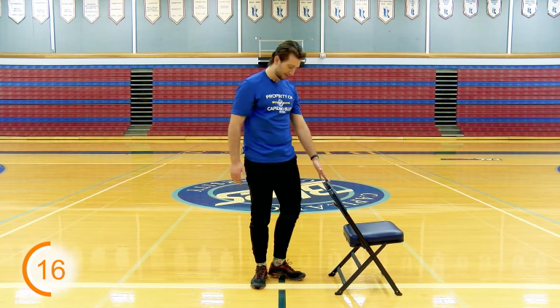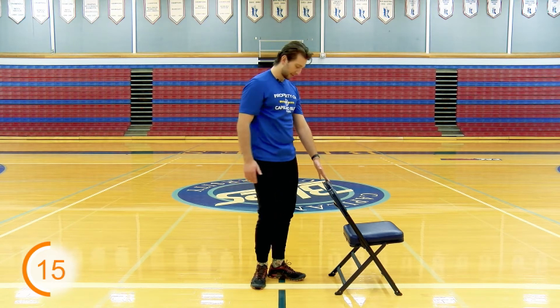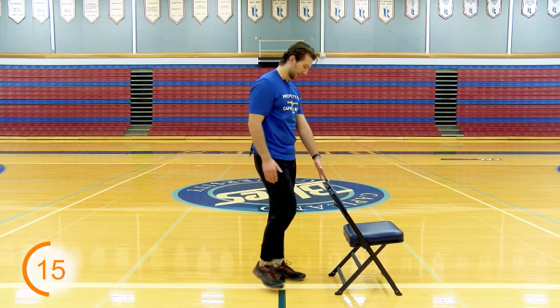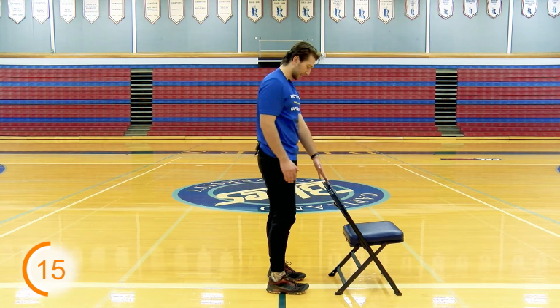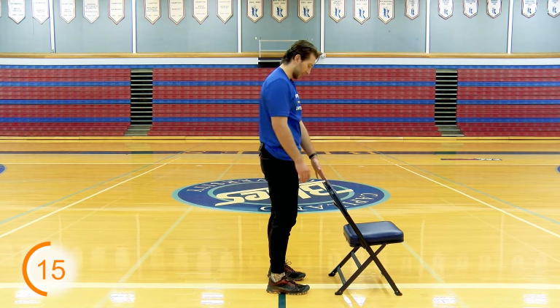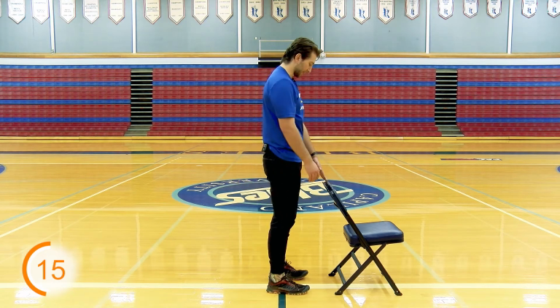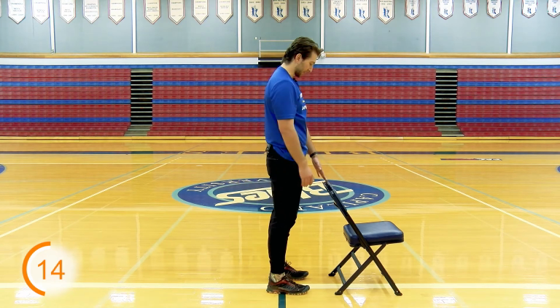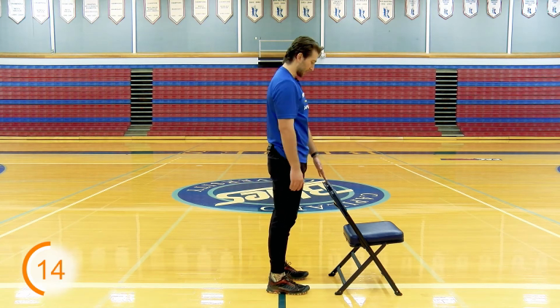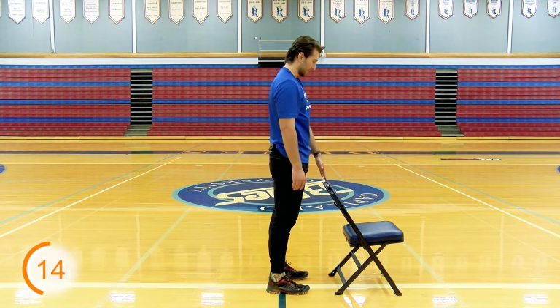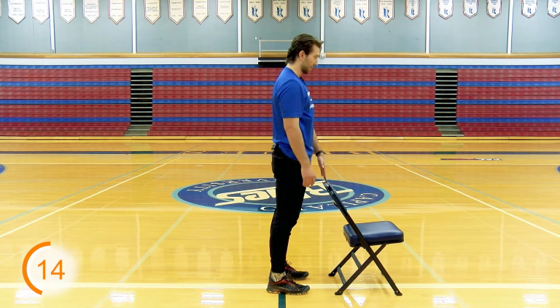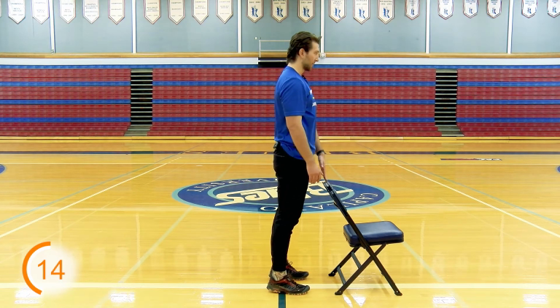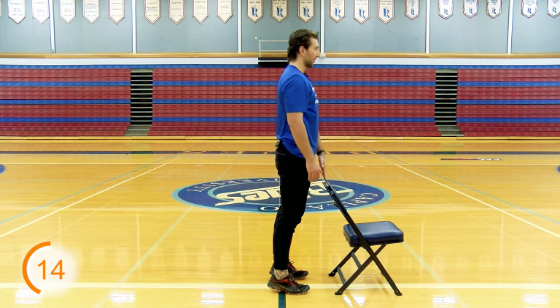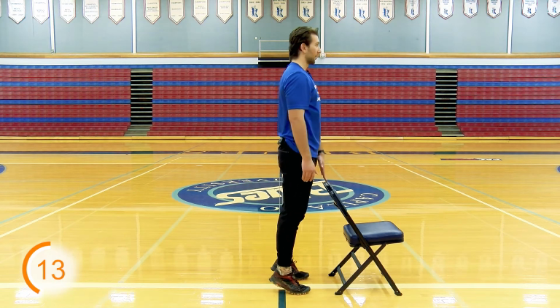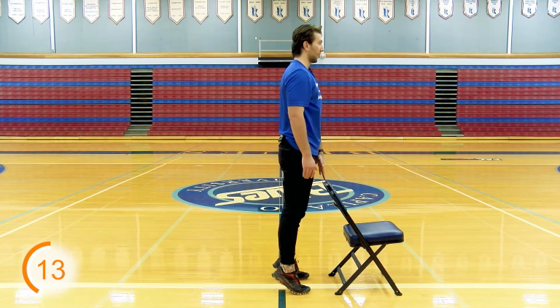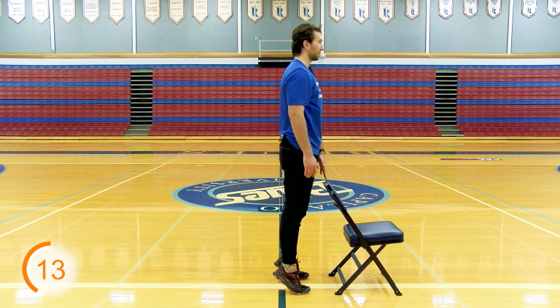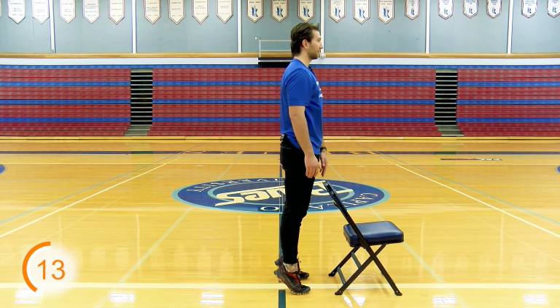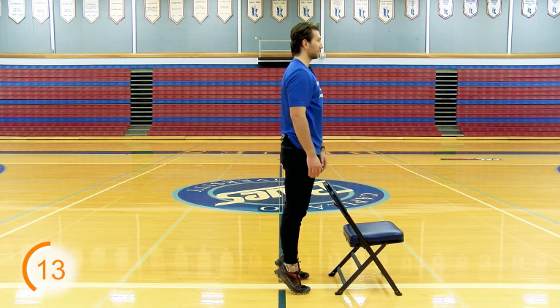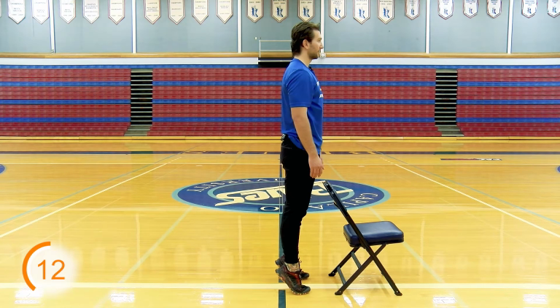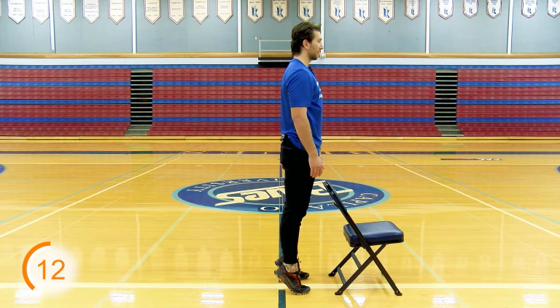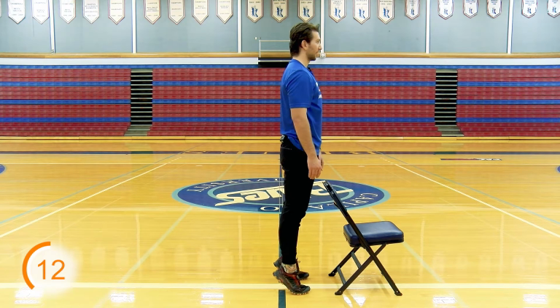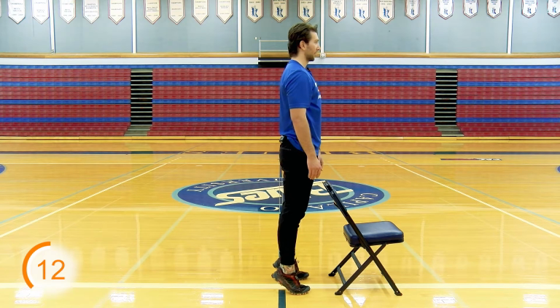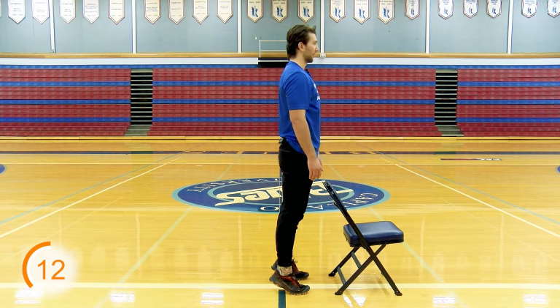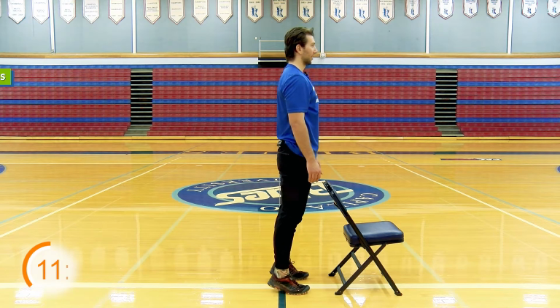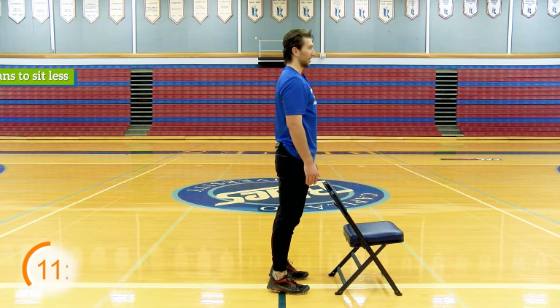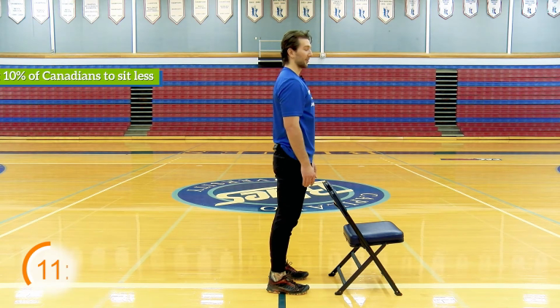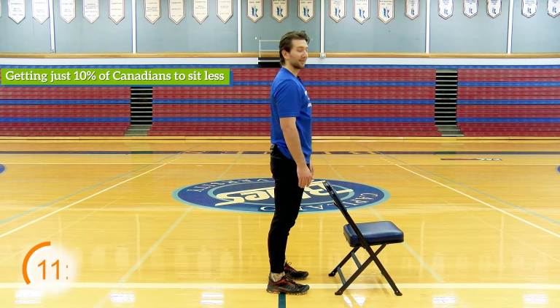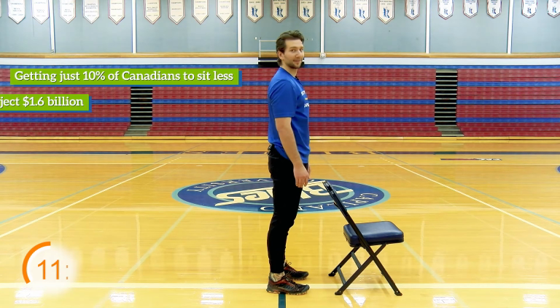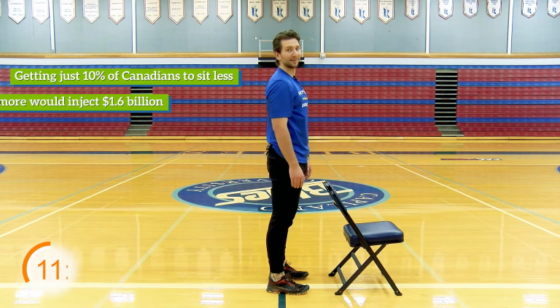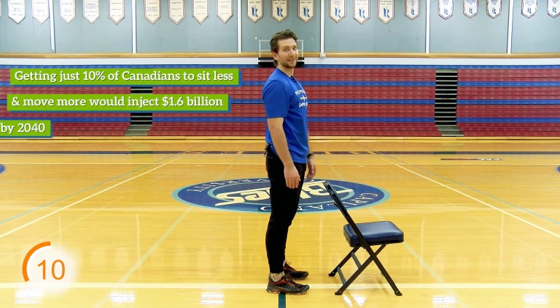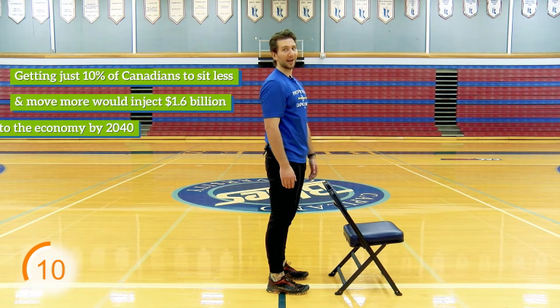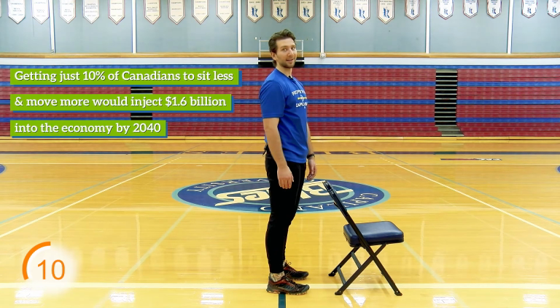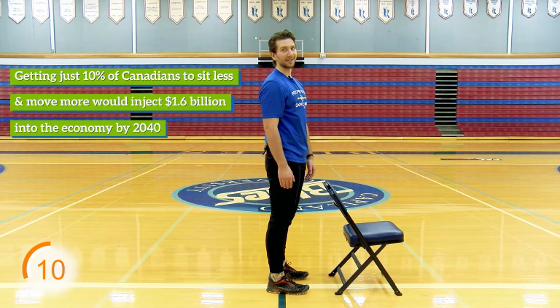Give me a nice side view here — up and down. It's that easy.